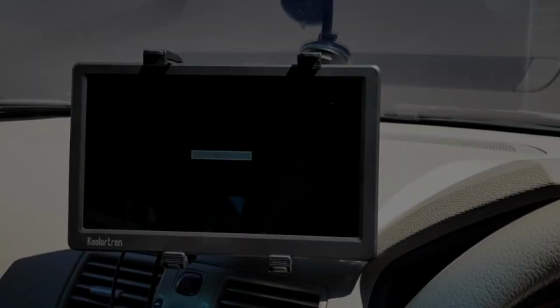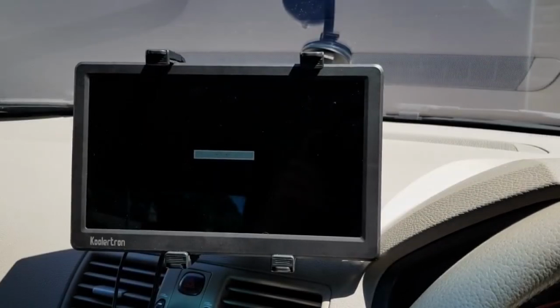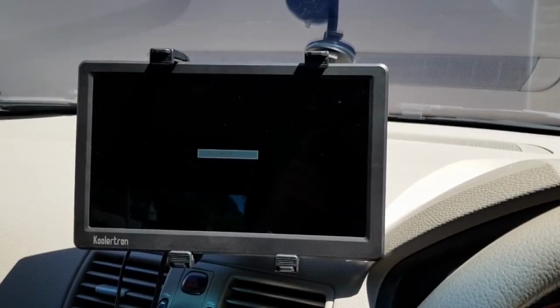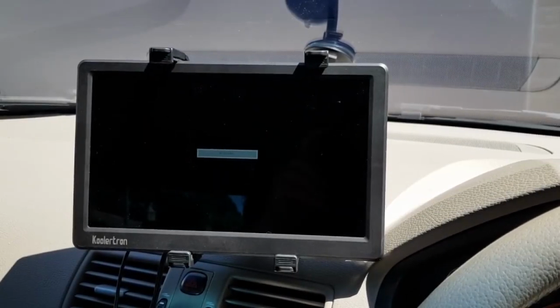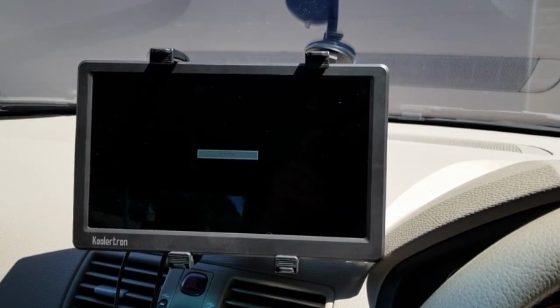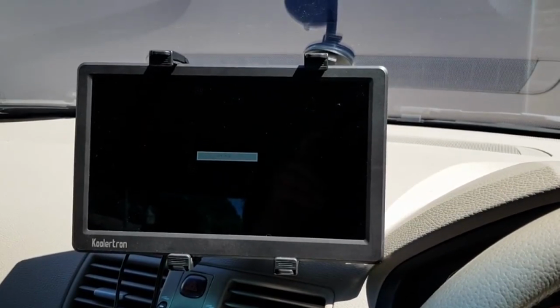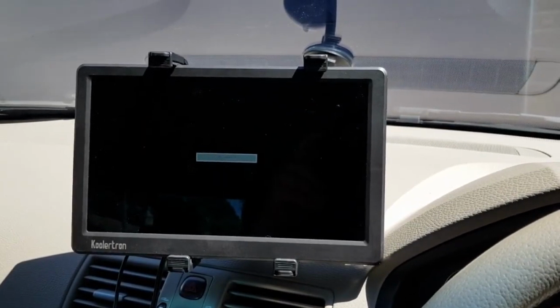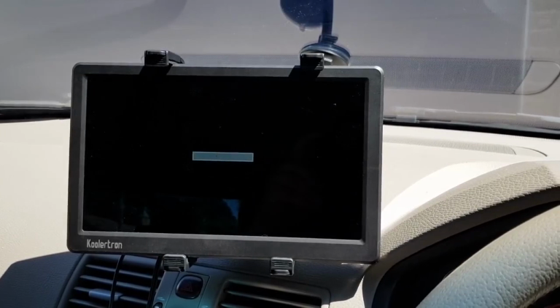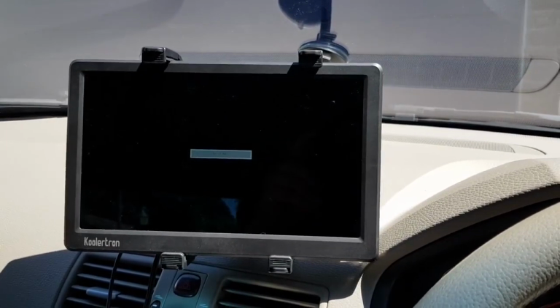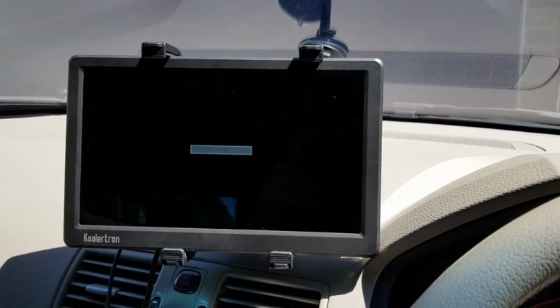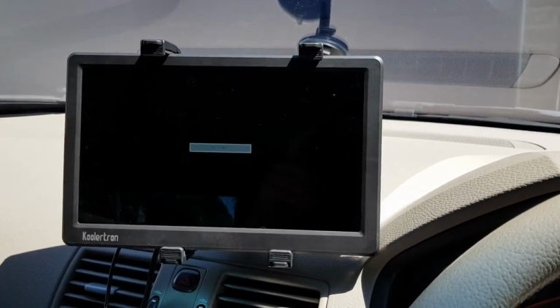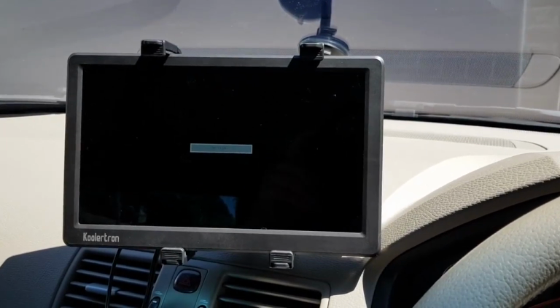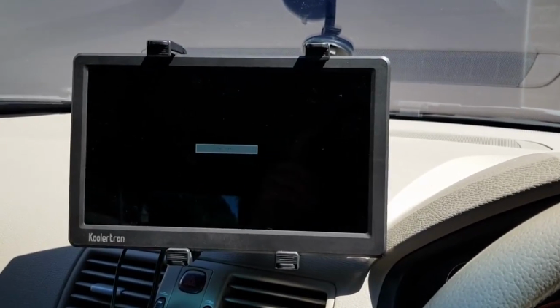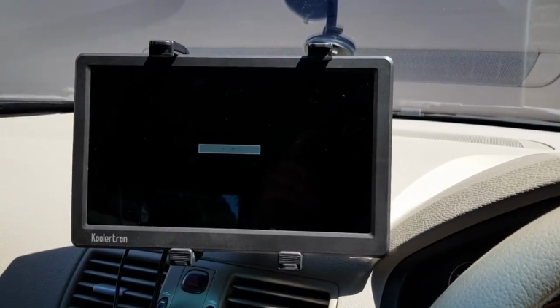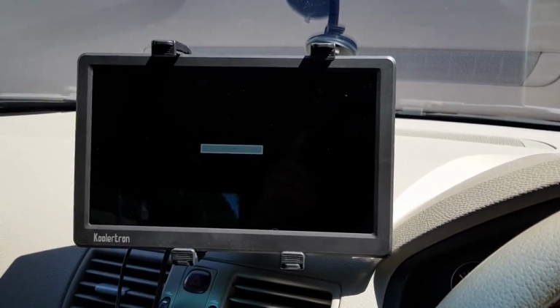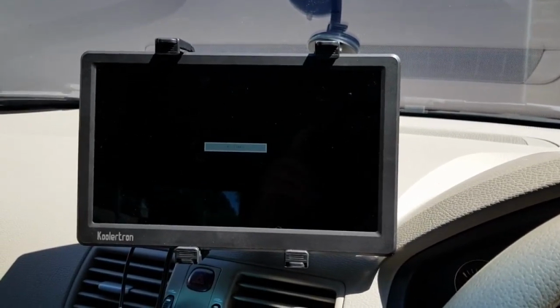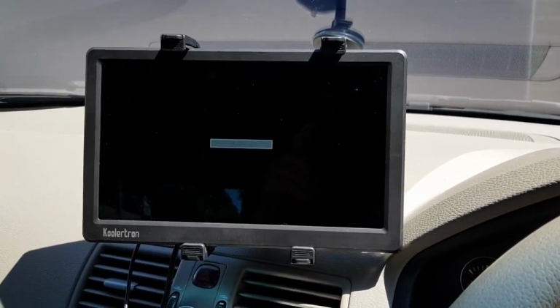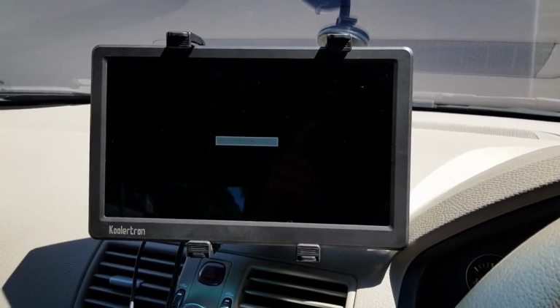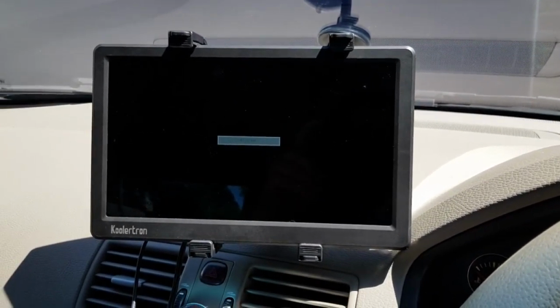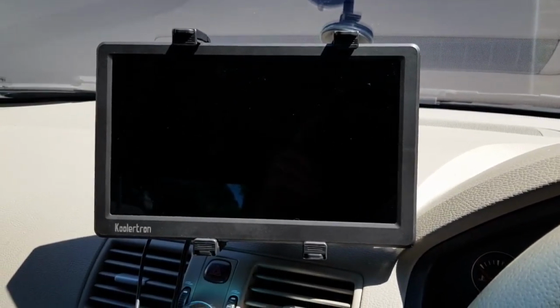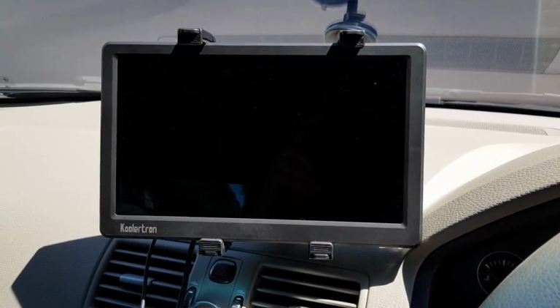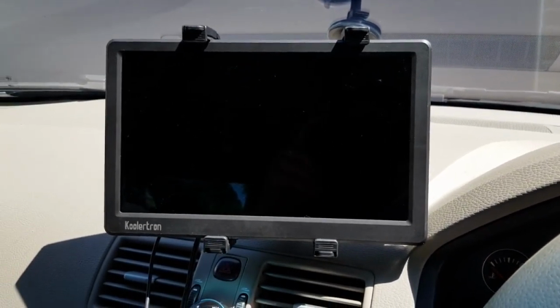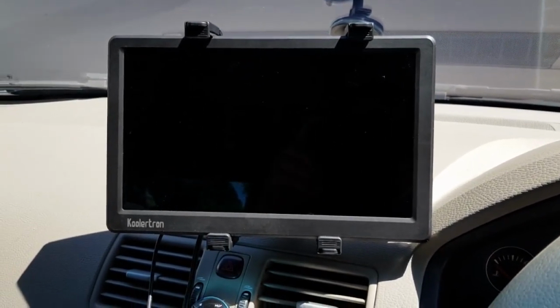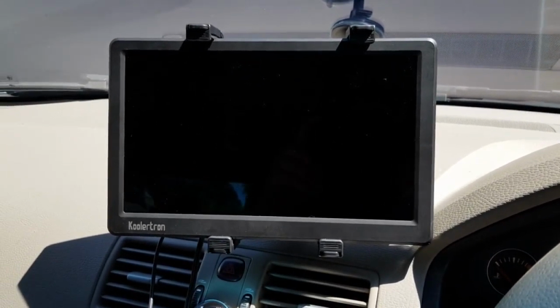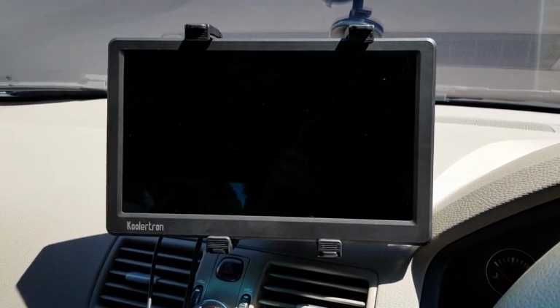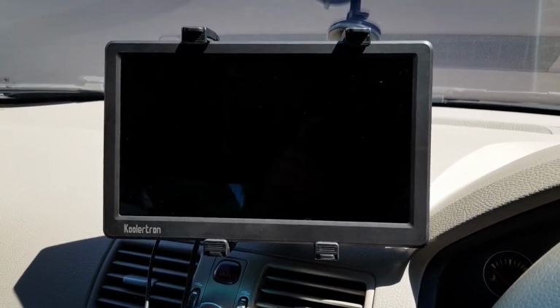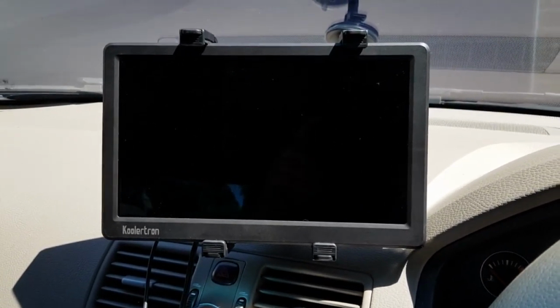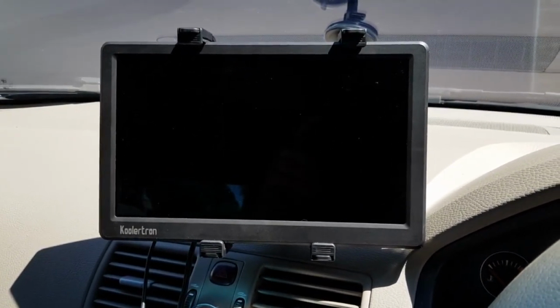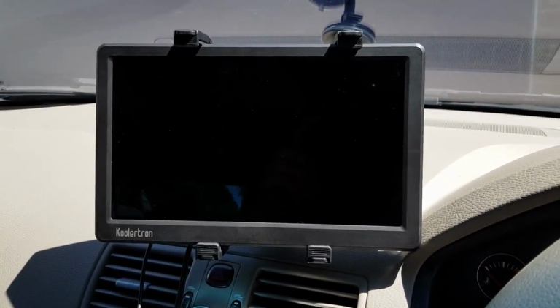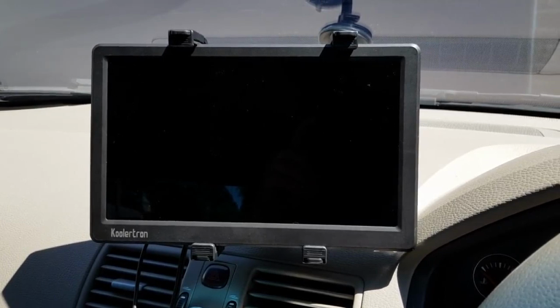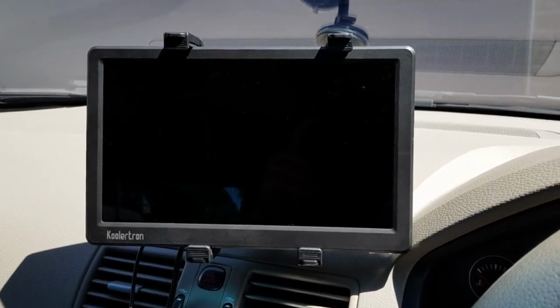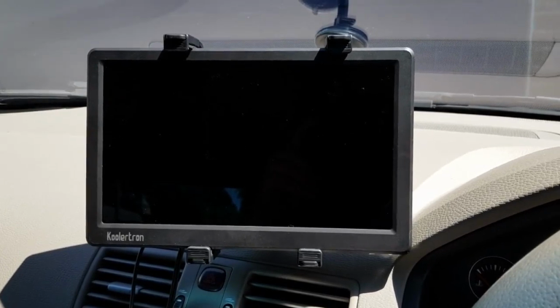Hi, it's Robert Knight here from Losing the Wires. We're just showing a proof of concept of Samsung DeX in a vehicle.